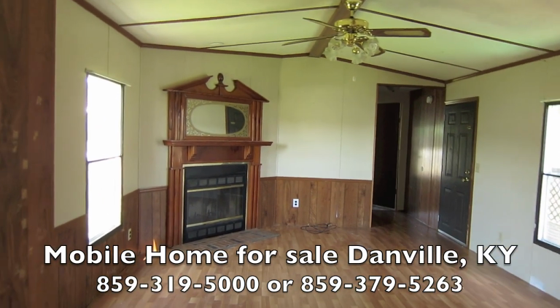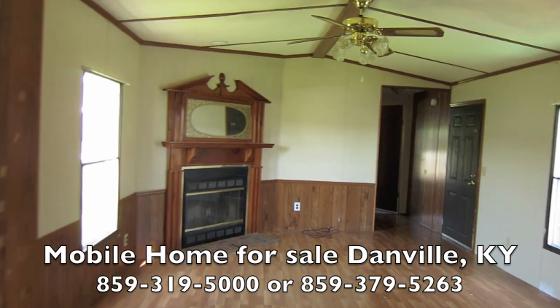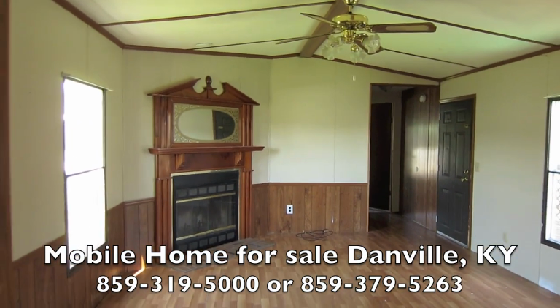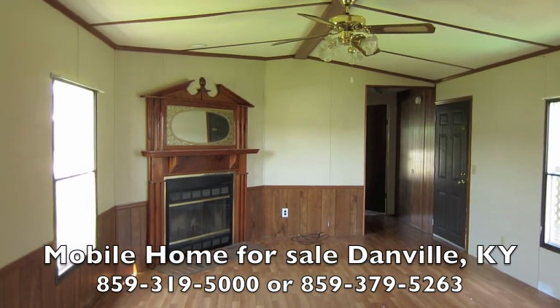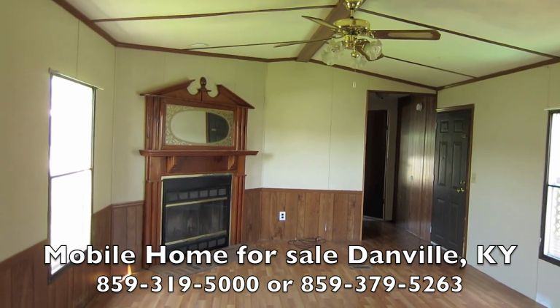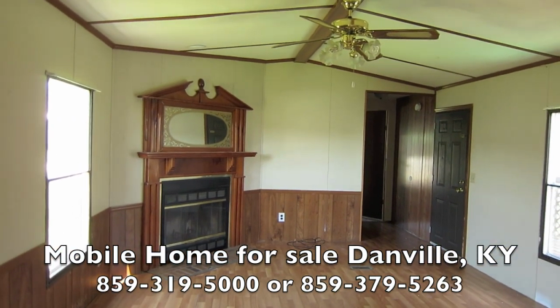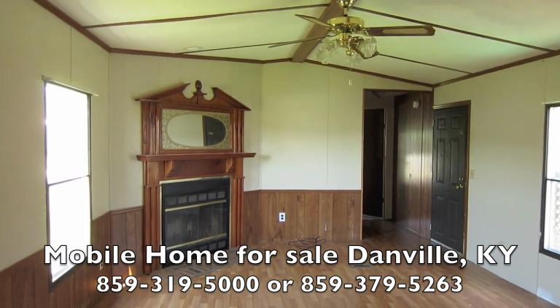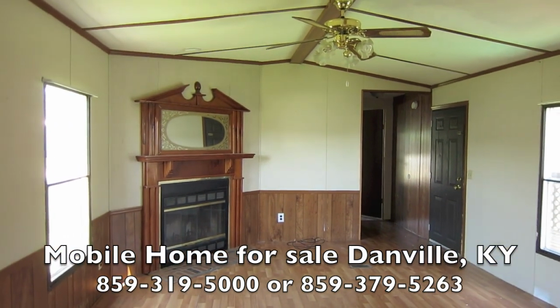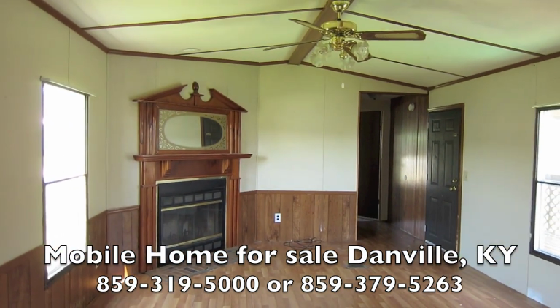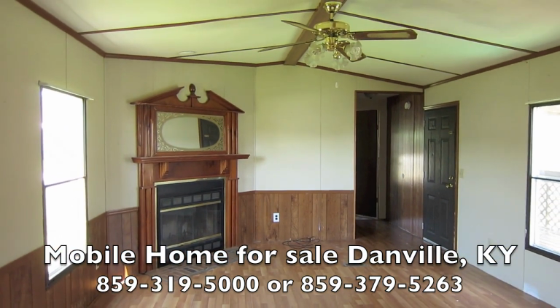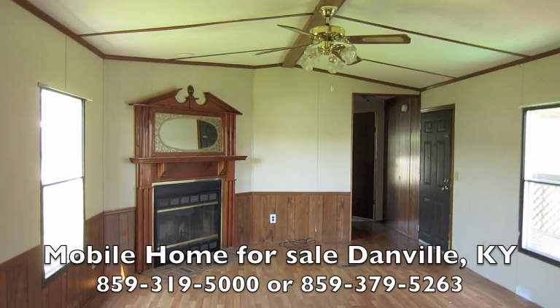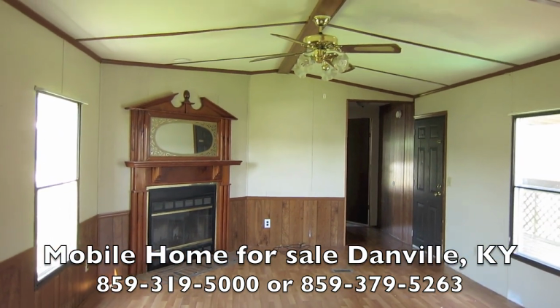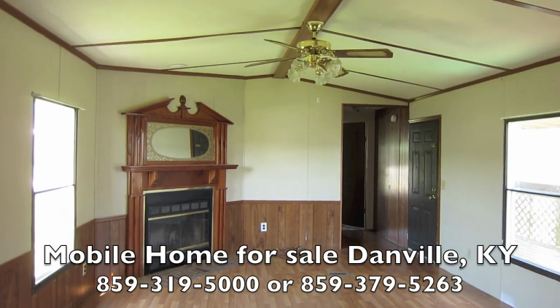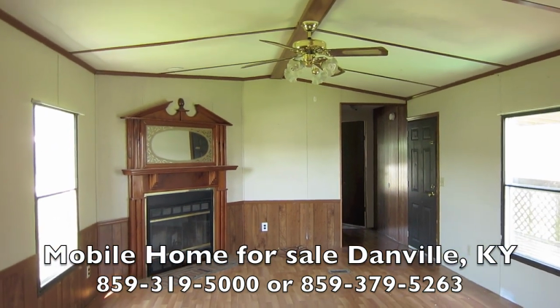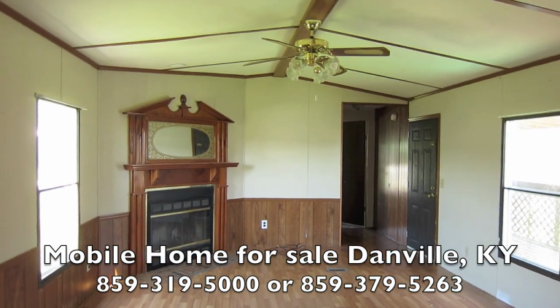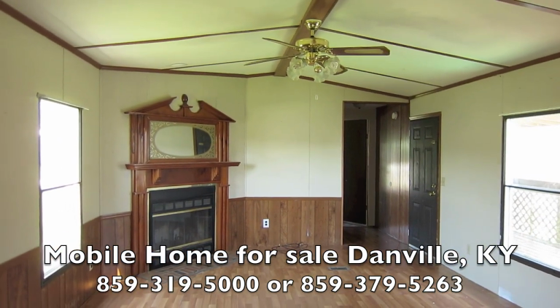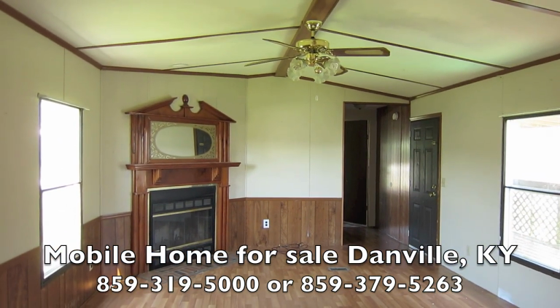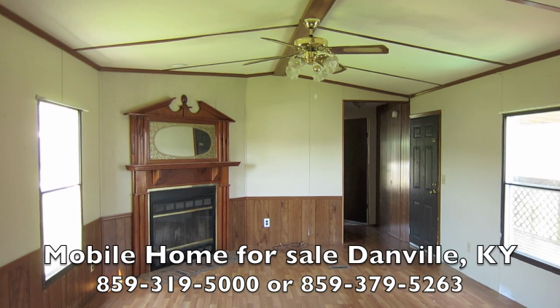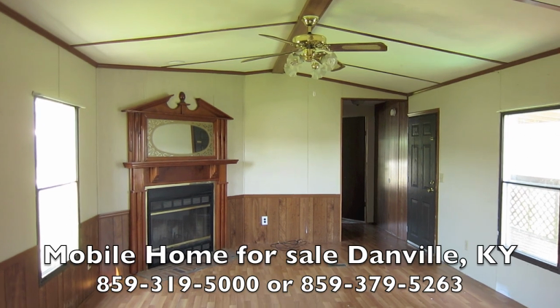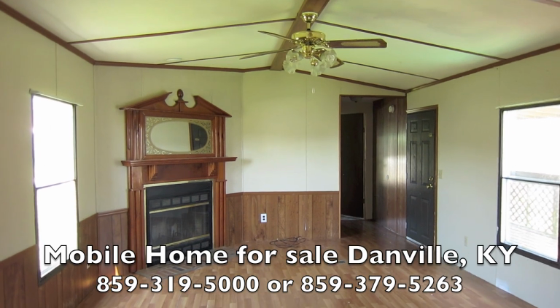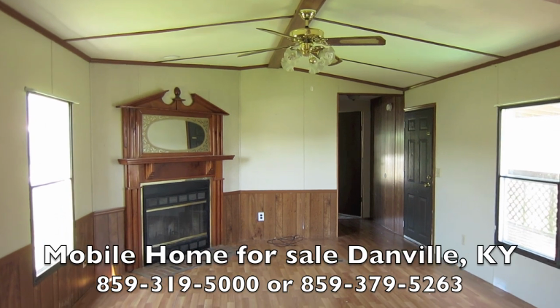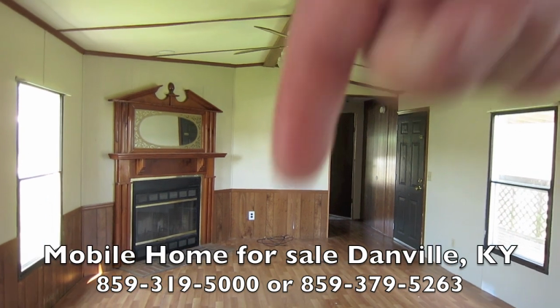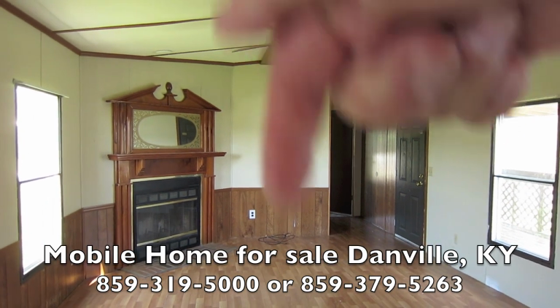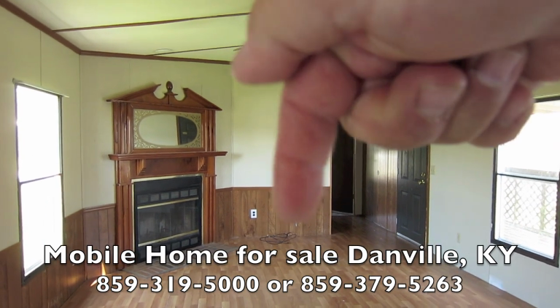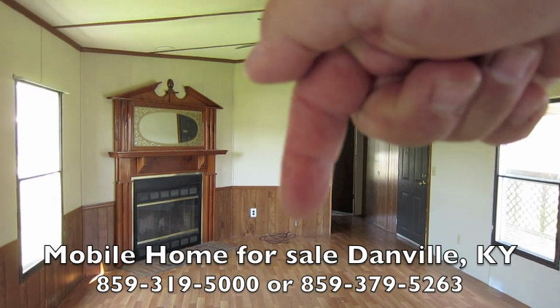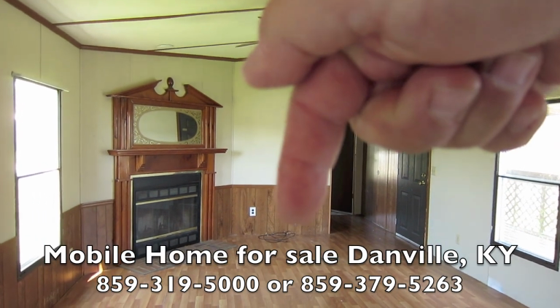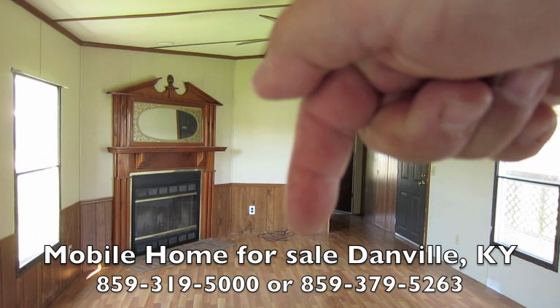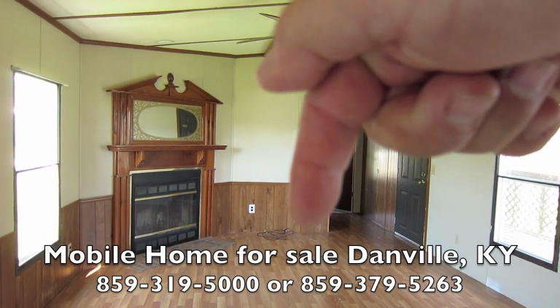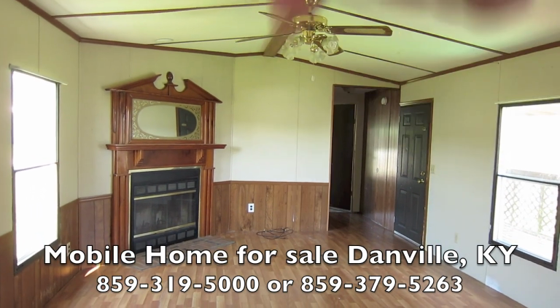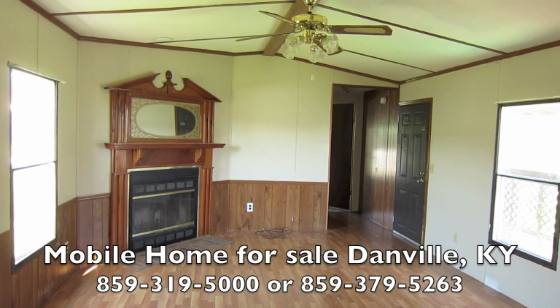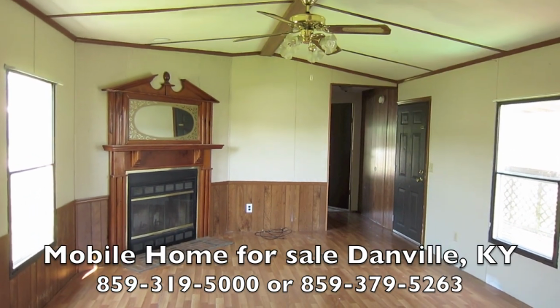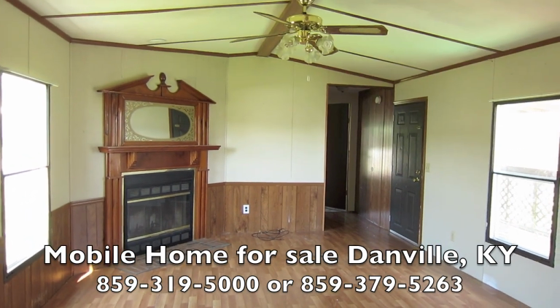It's a great home — two bedroom, two bath at Imperial. Give me a call, the number's right there. Thanks so much for watching.